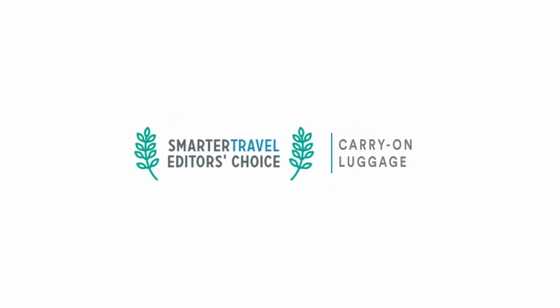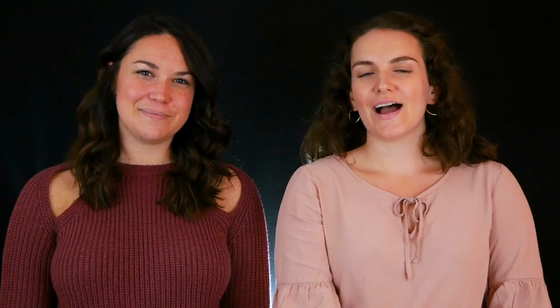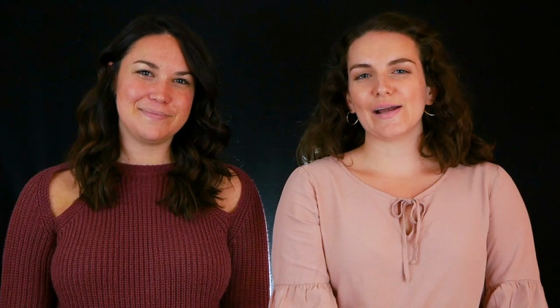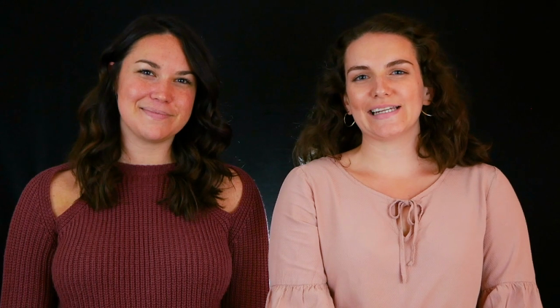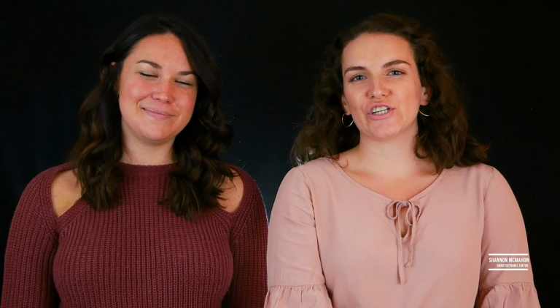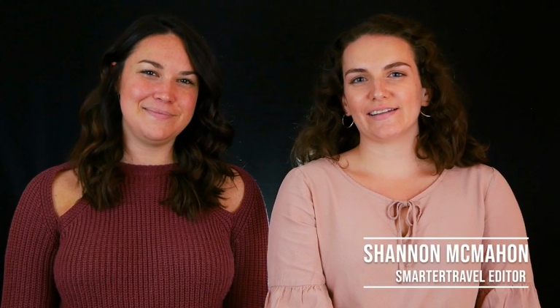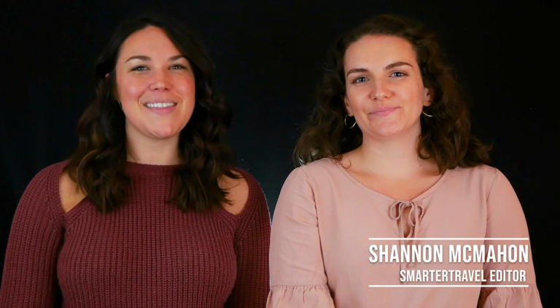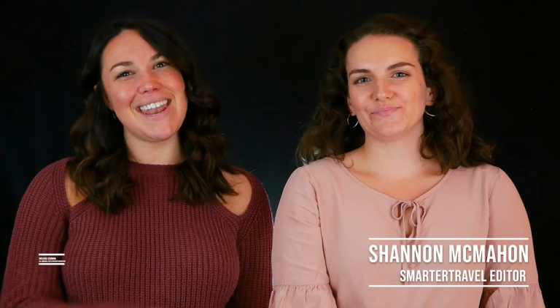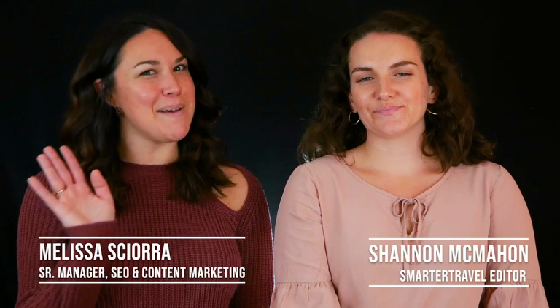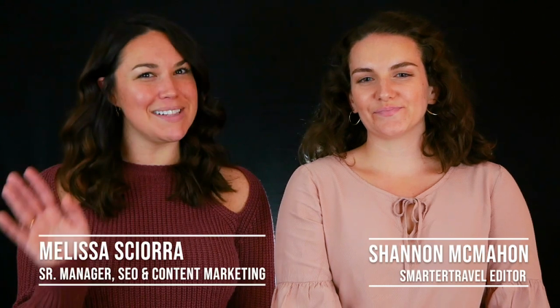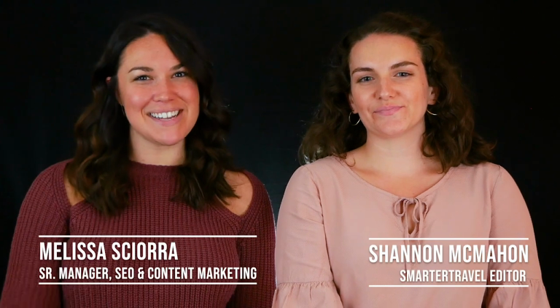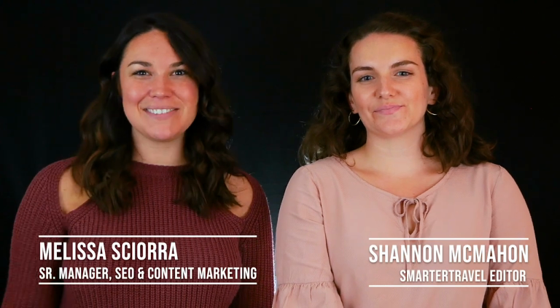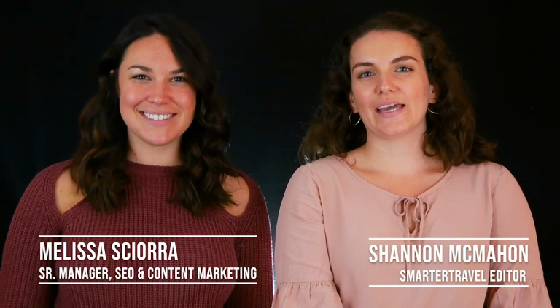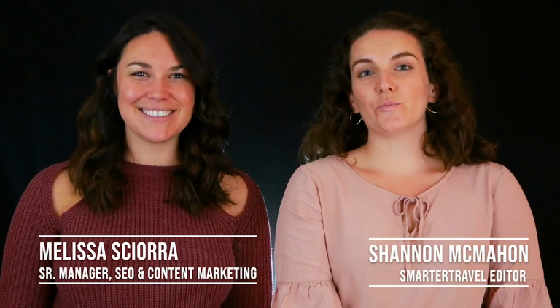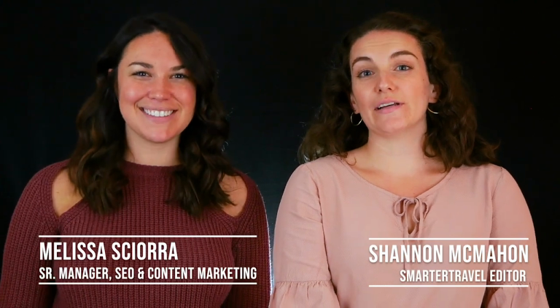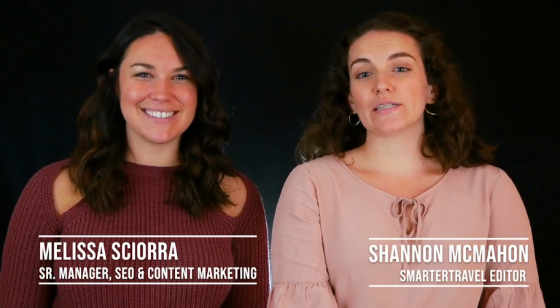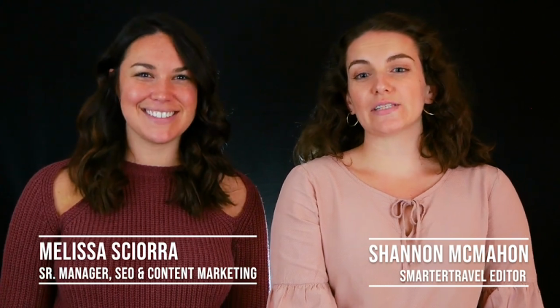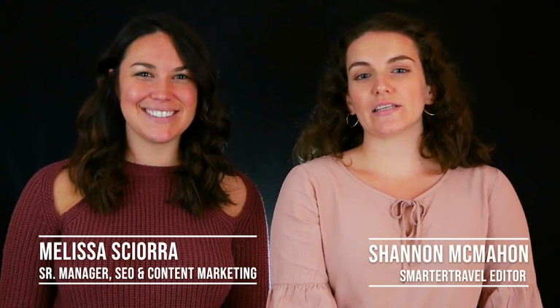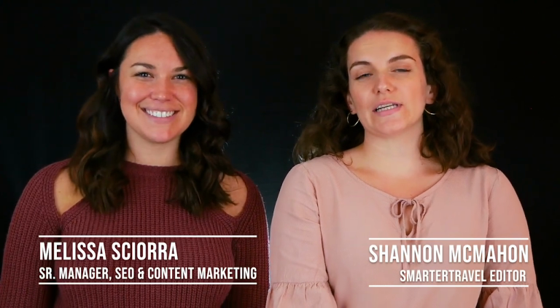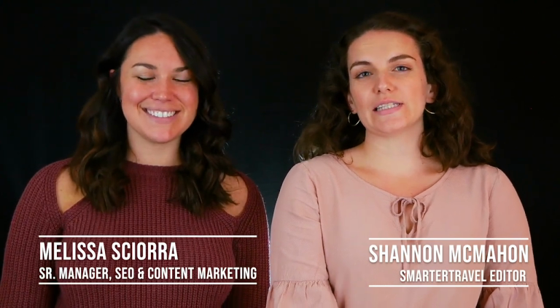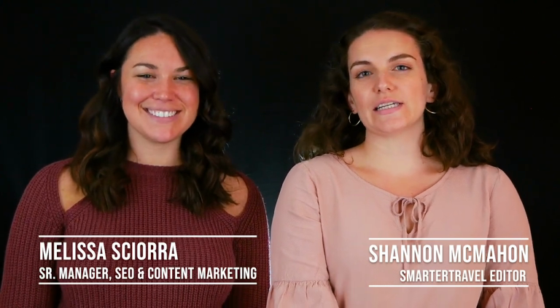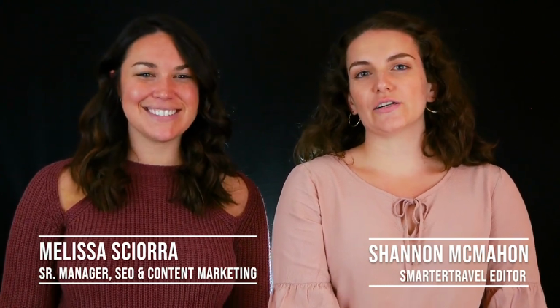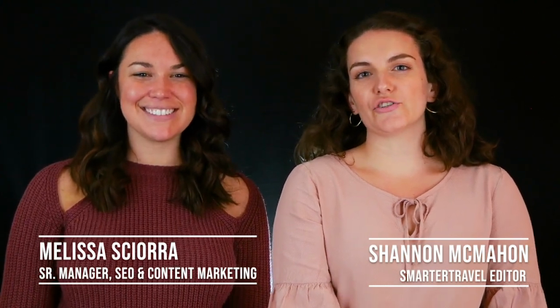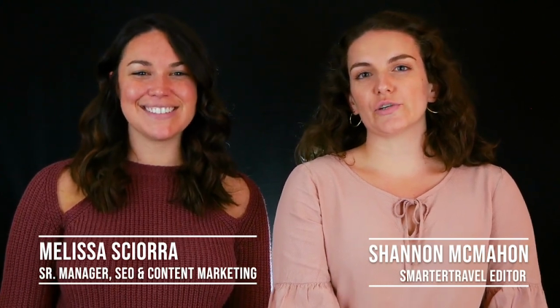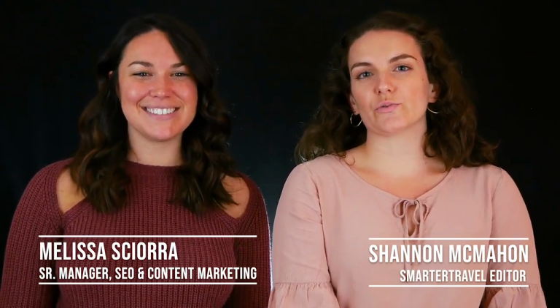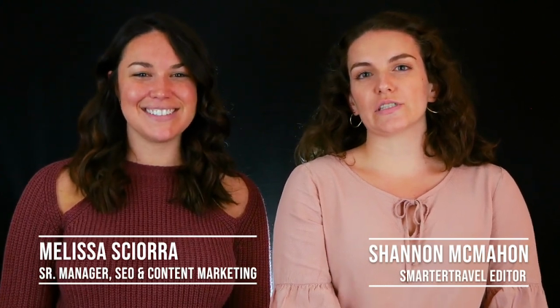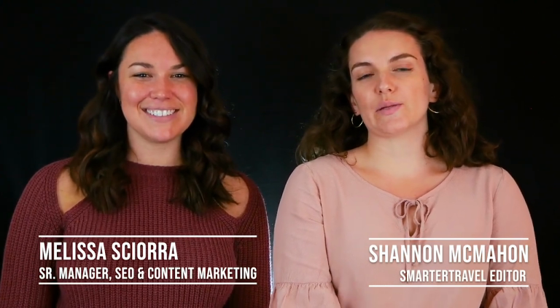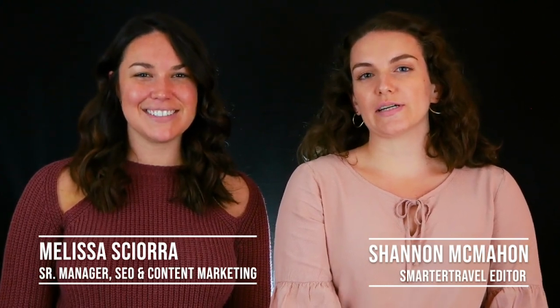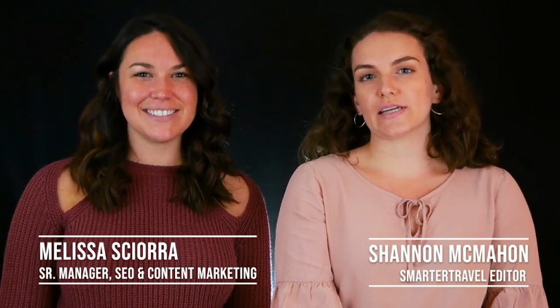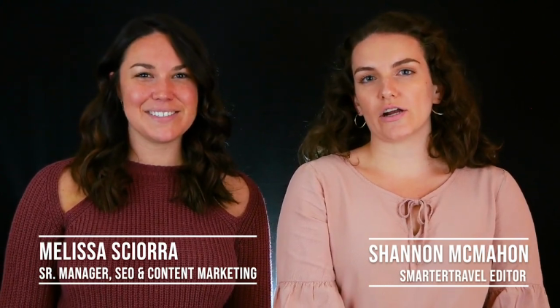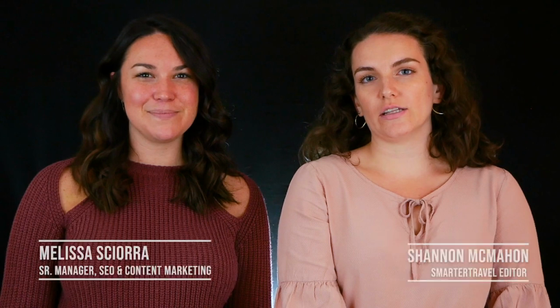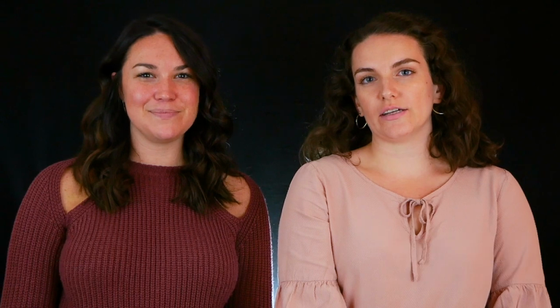Hi, my name is Shannon and I'm Melissa, and we're here to present the 2019 Editor's Choice Awards for the best carry-on luggage.